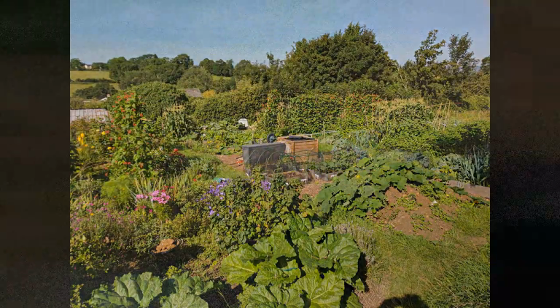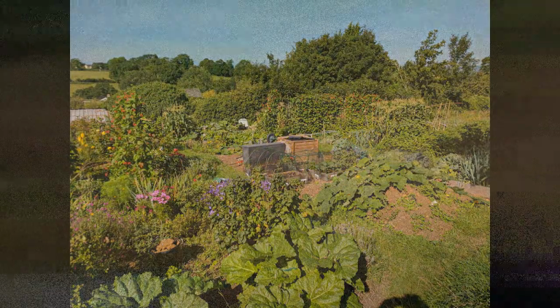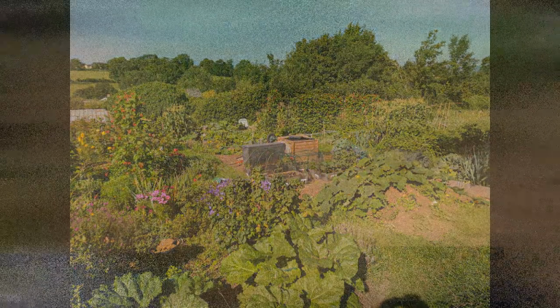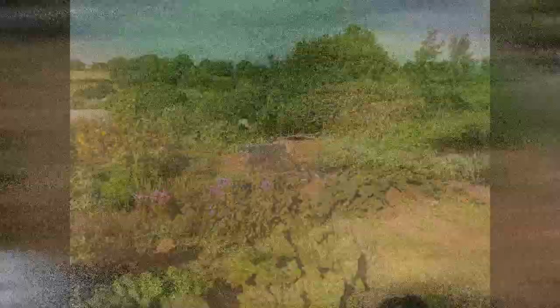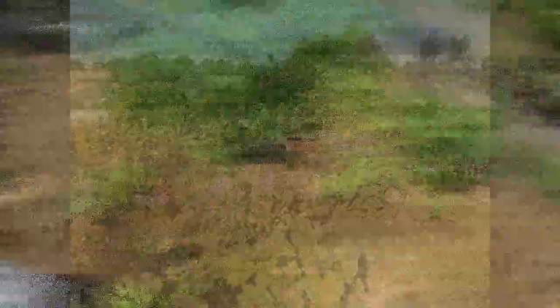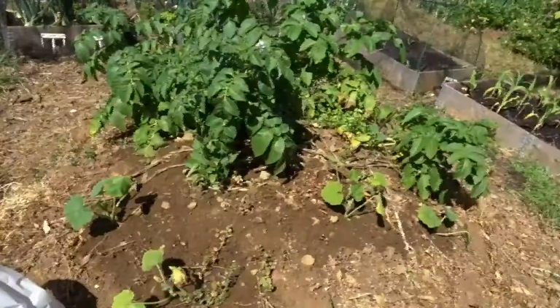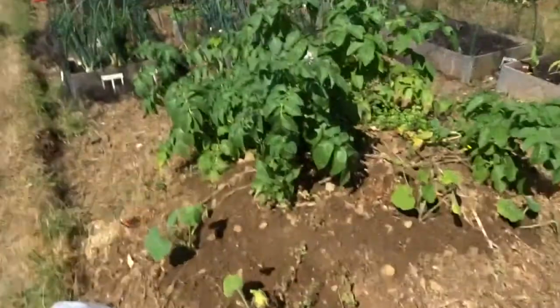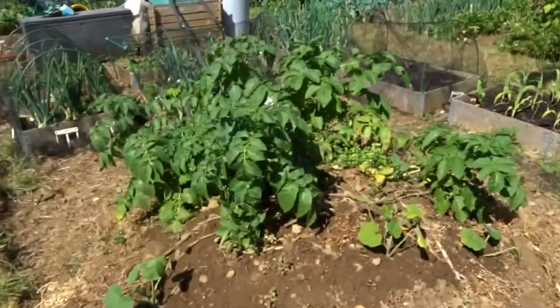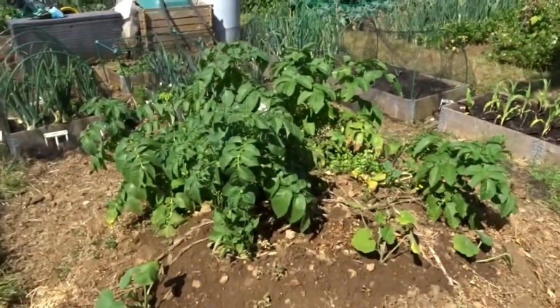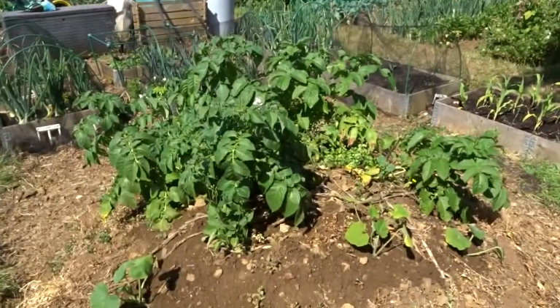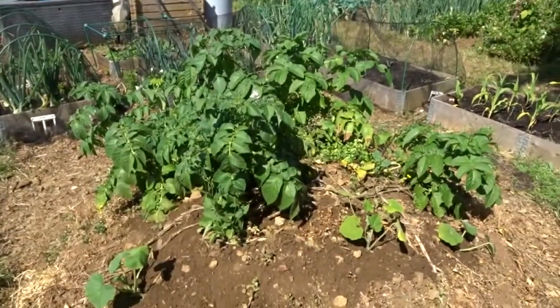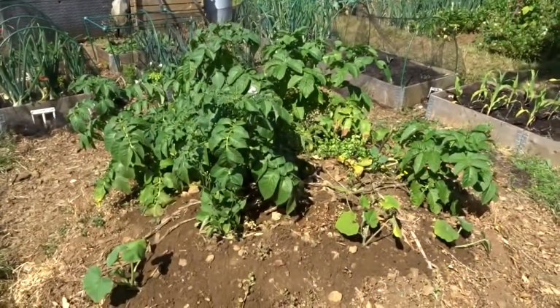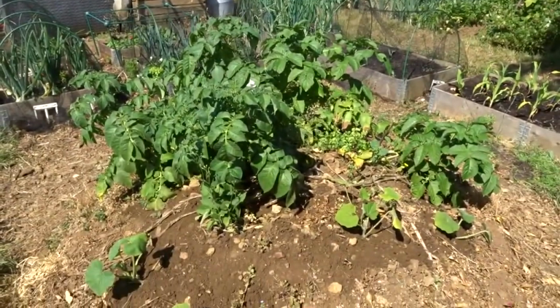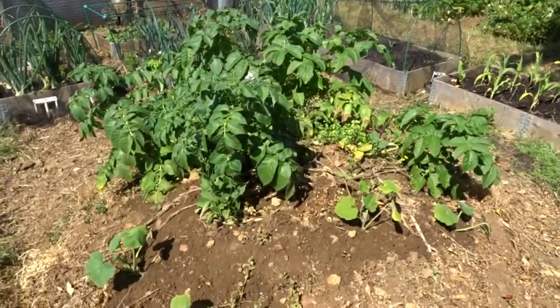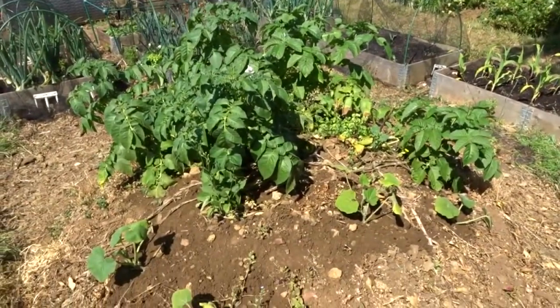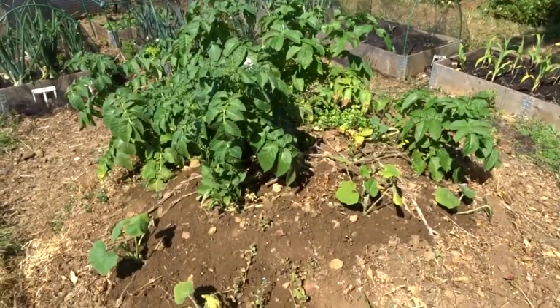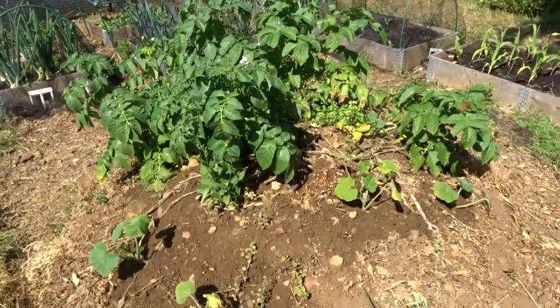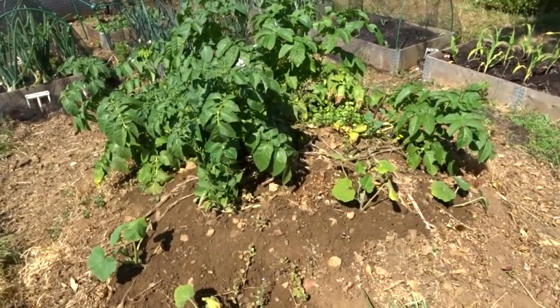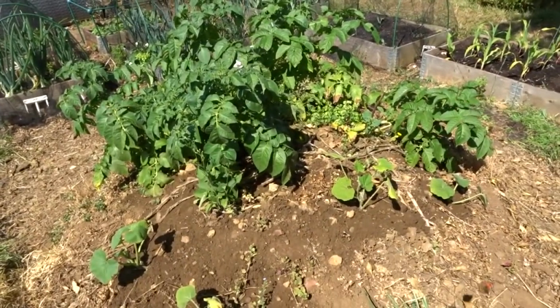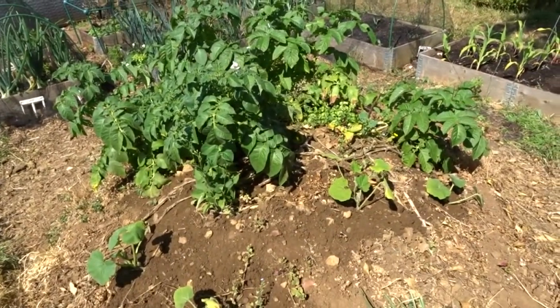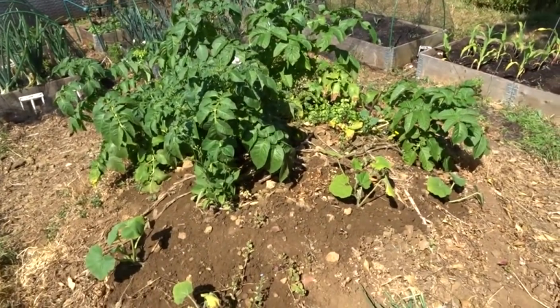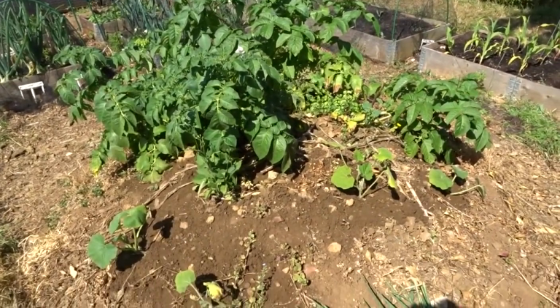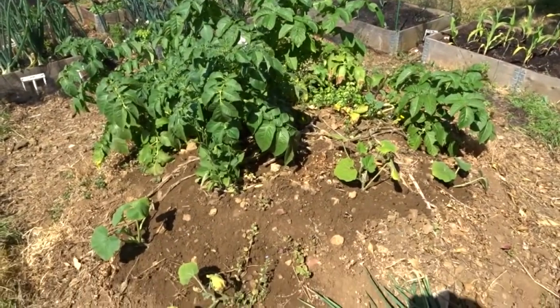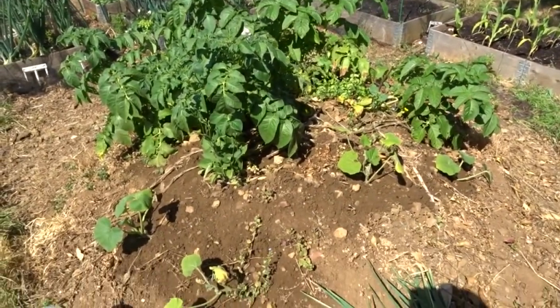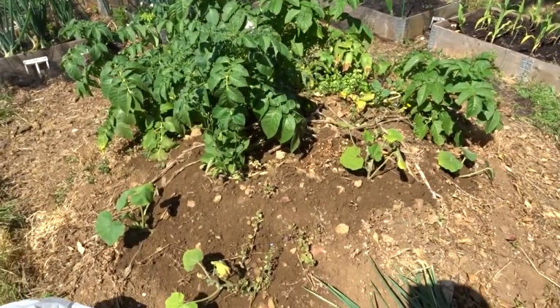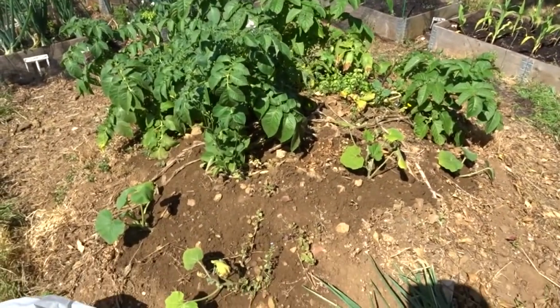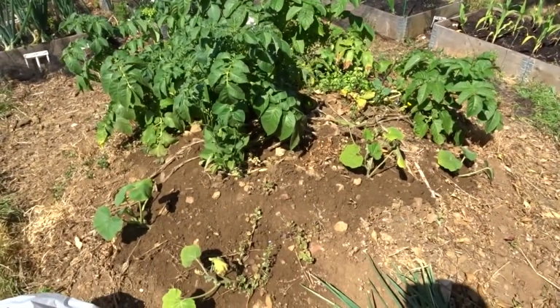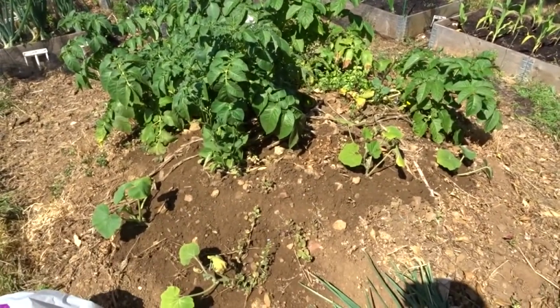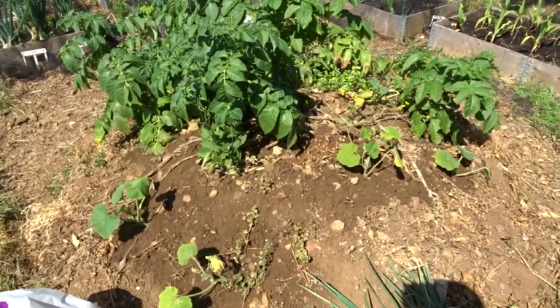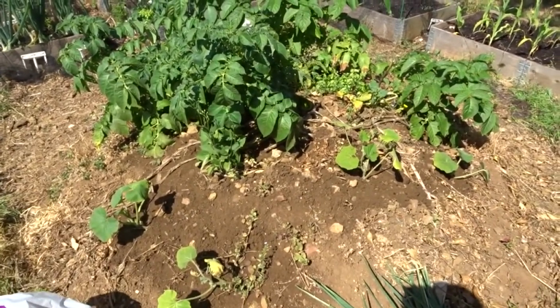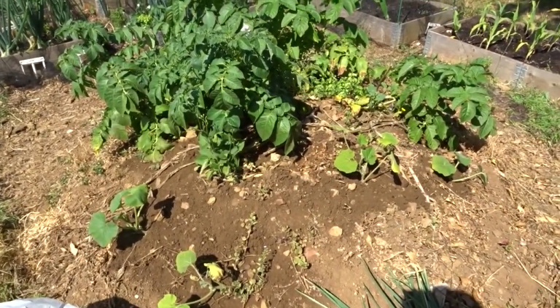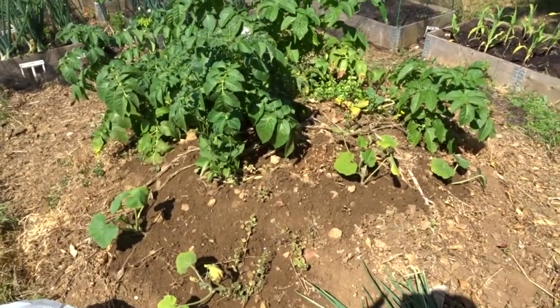All right guys, here we are then. A quick plot tour. Saturday 30th of June.